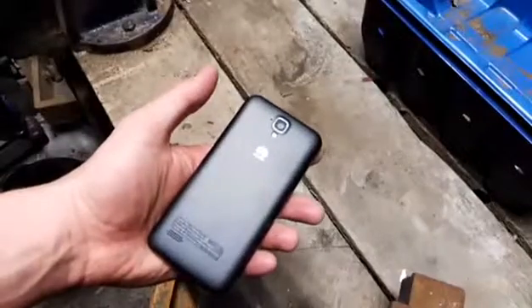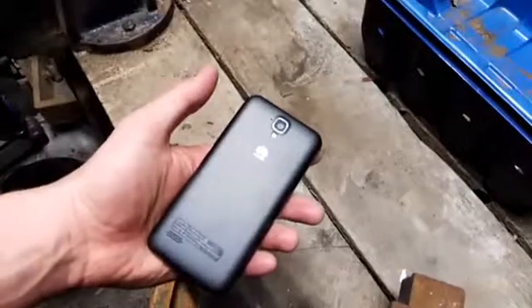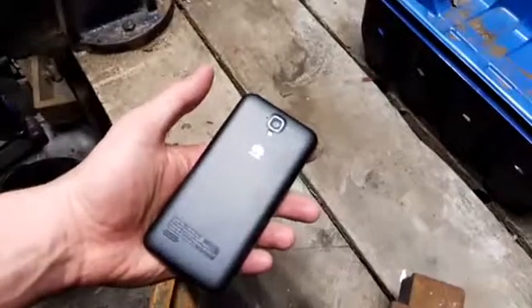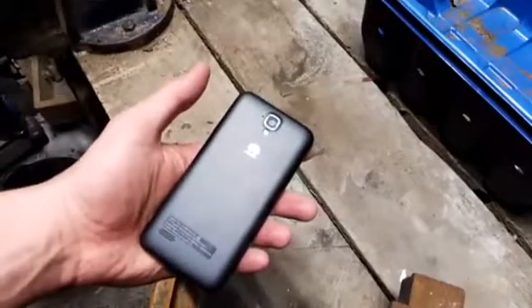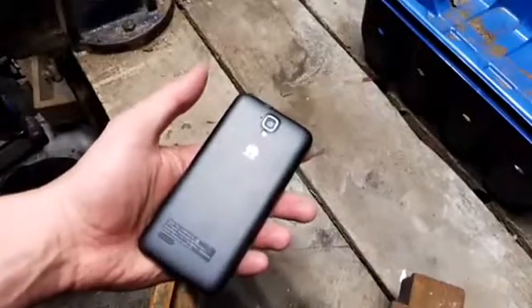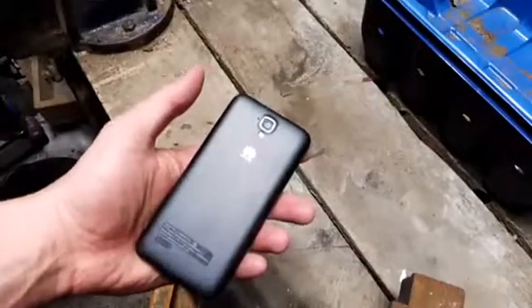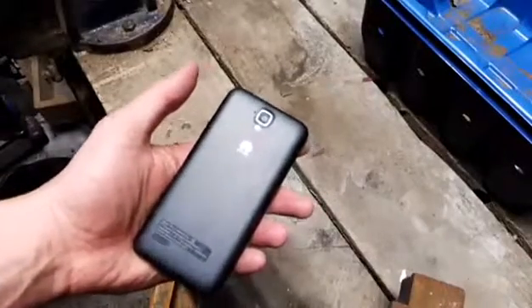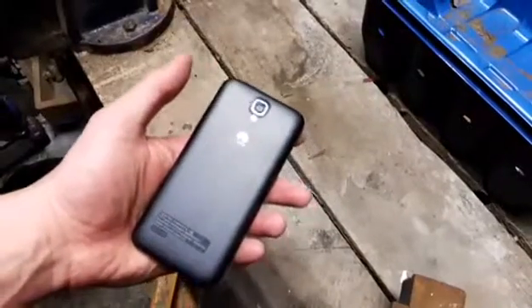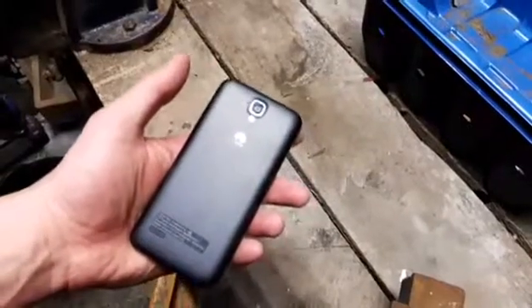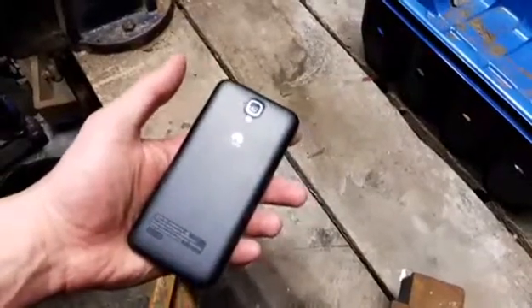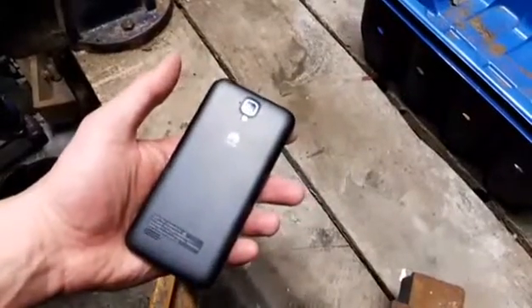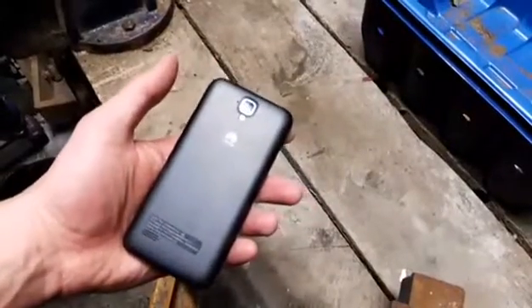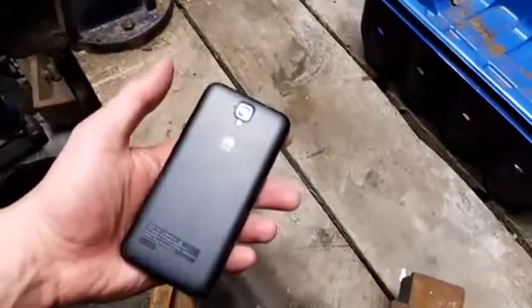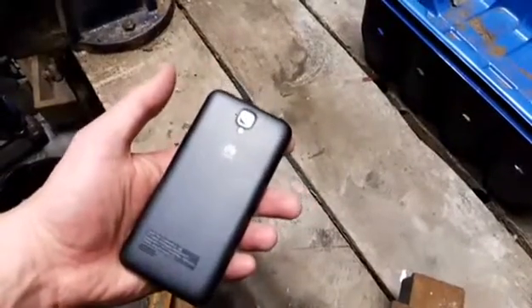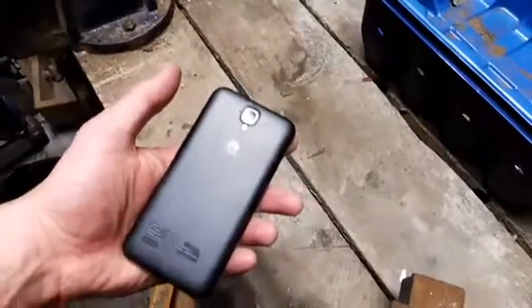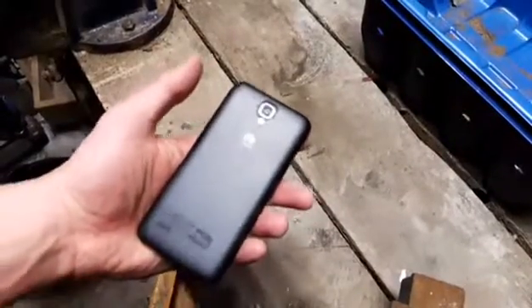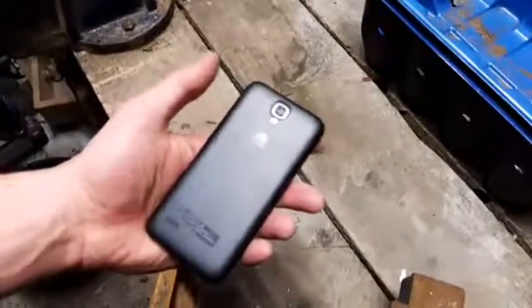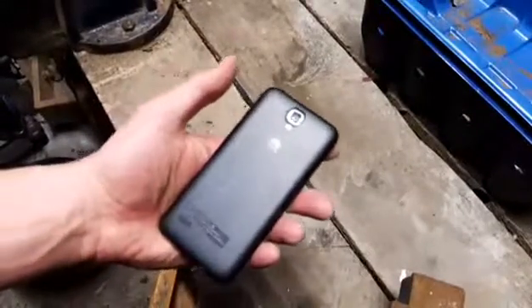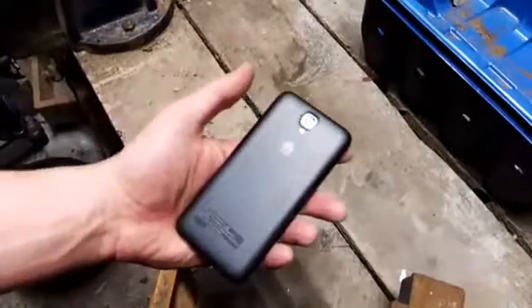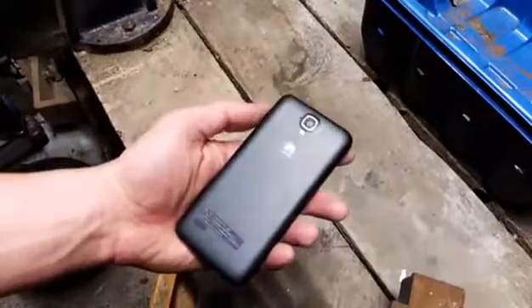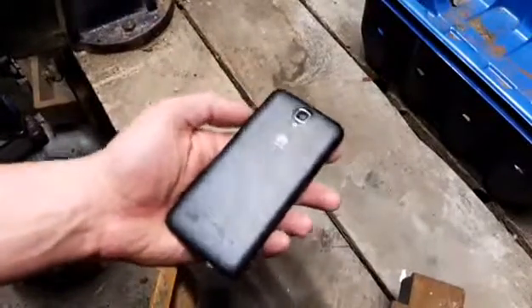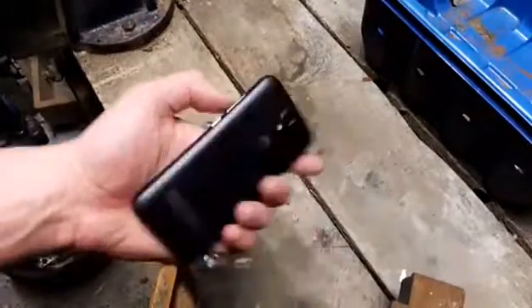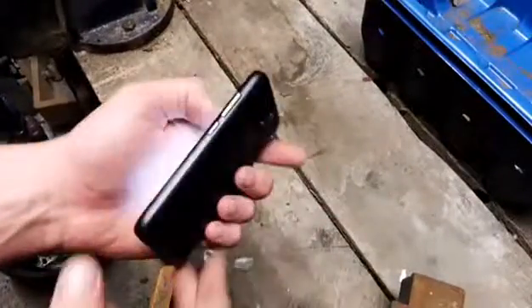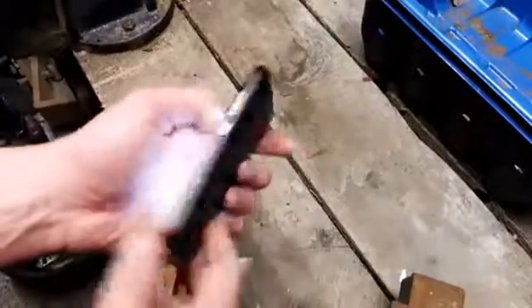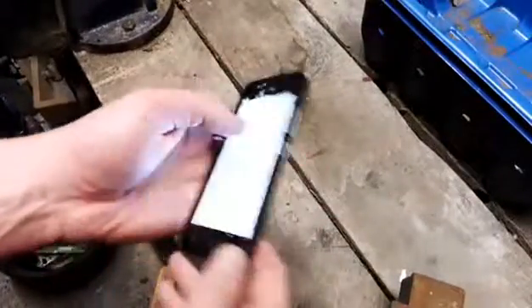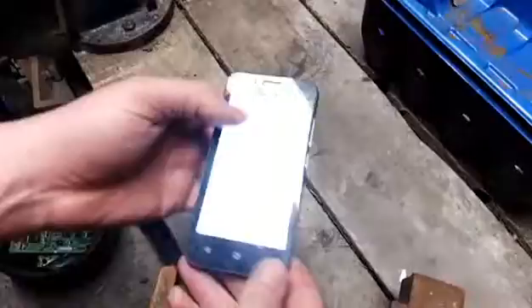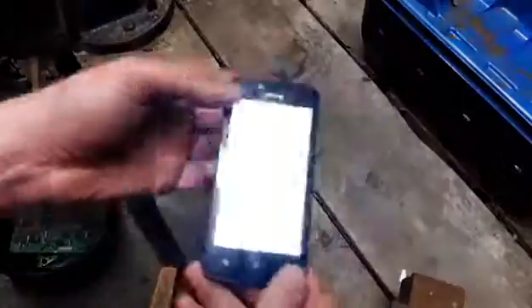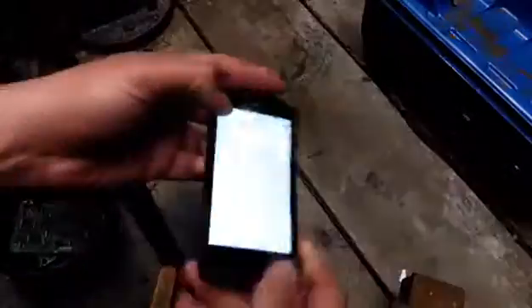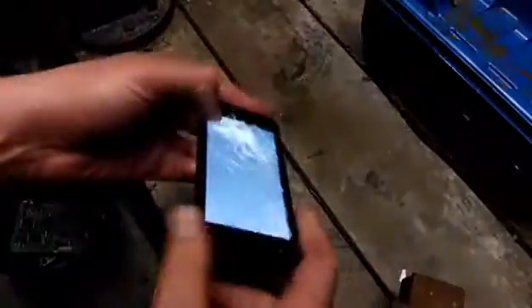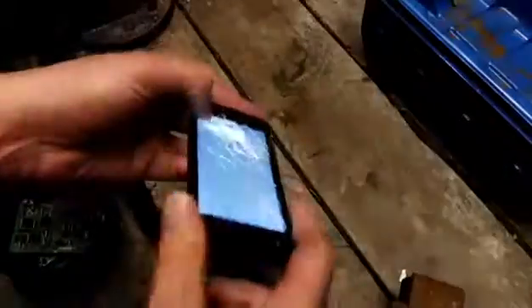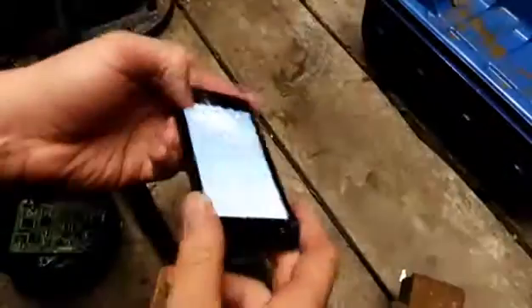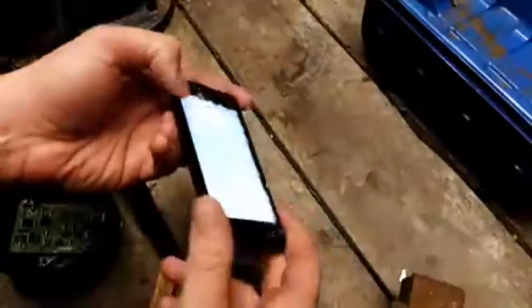Hey guys, William here. Pop Scrap. We're scrapping this phone today.